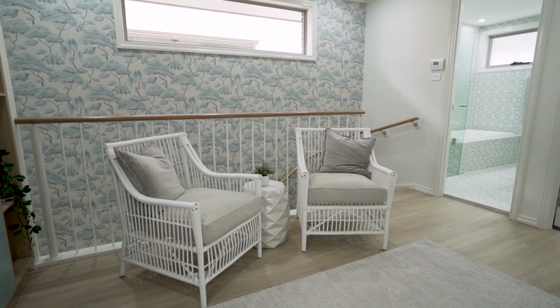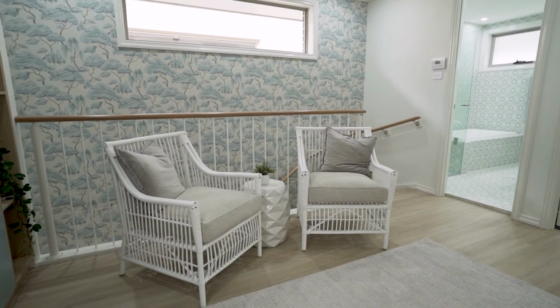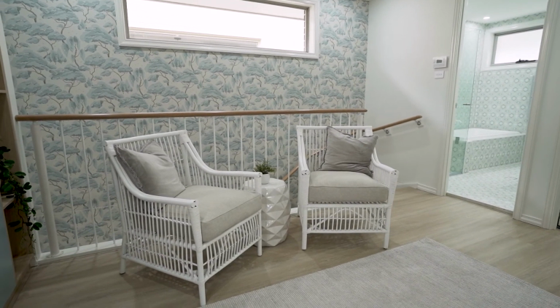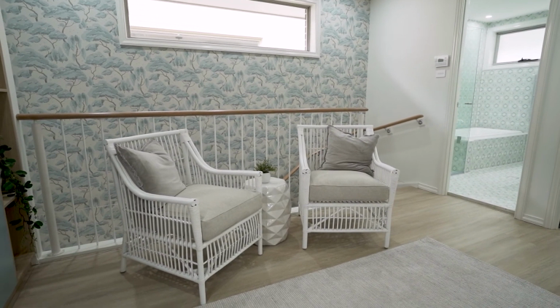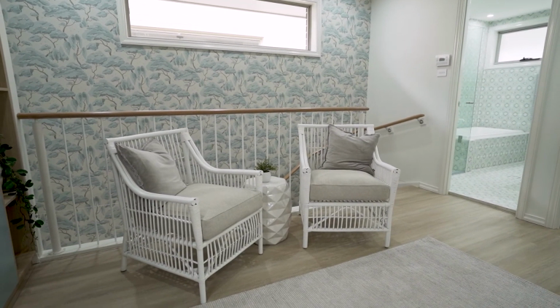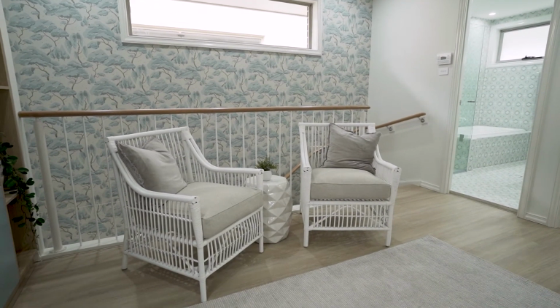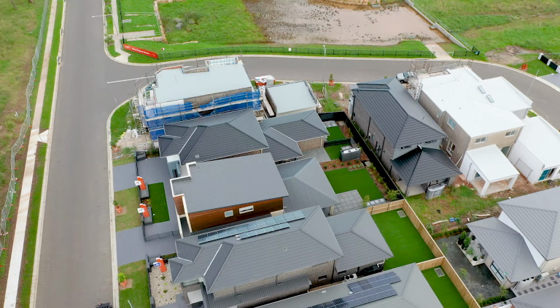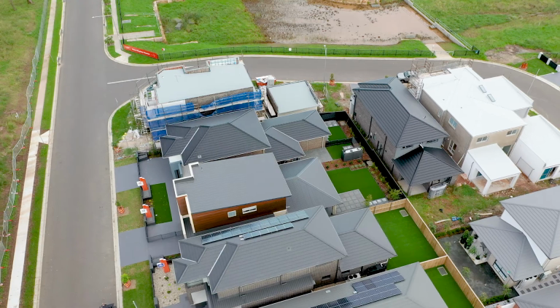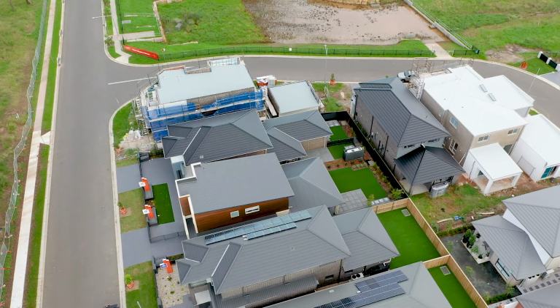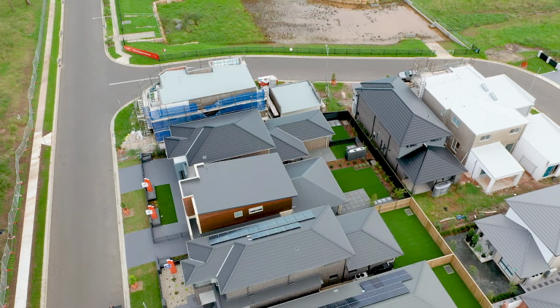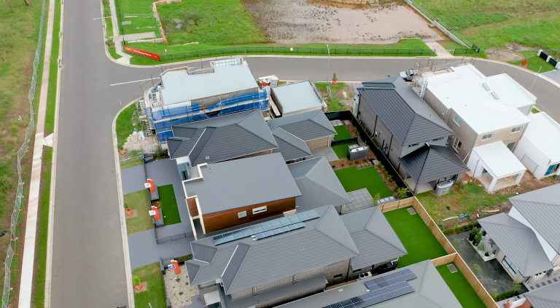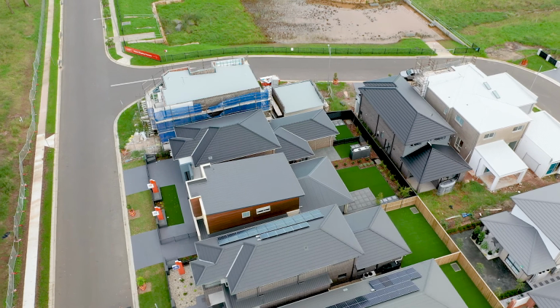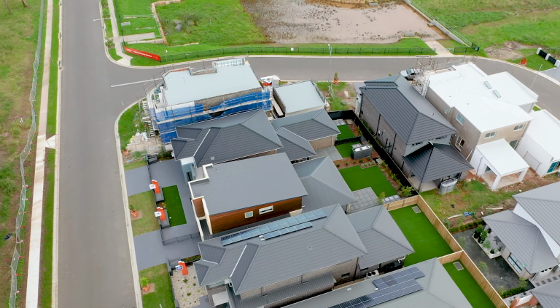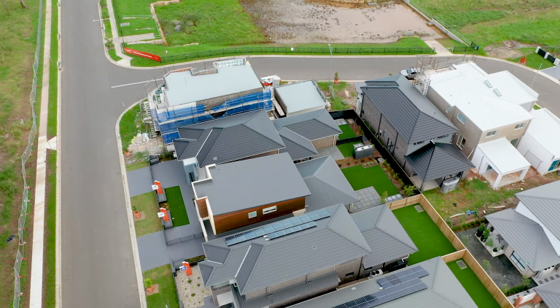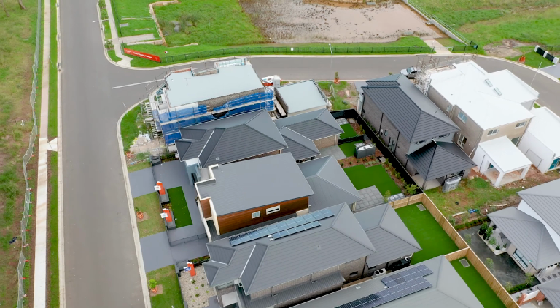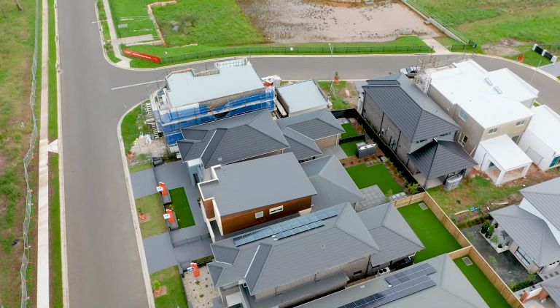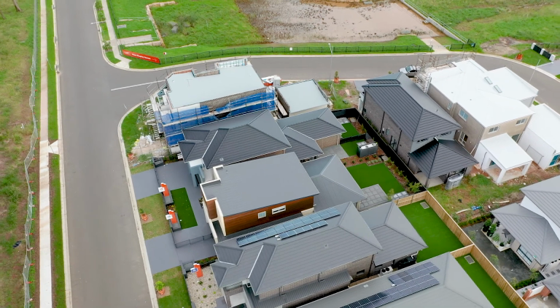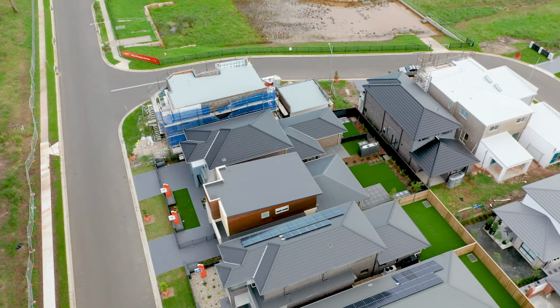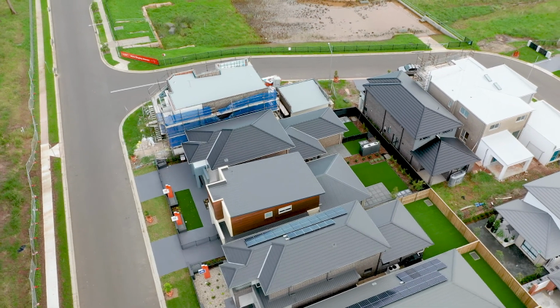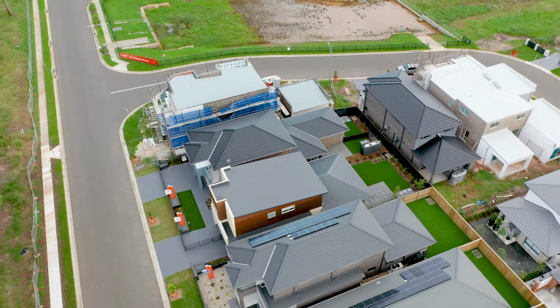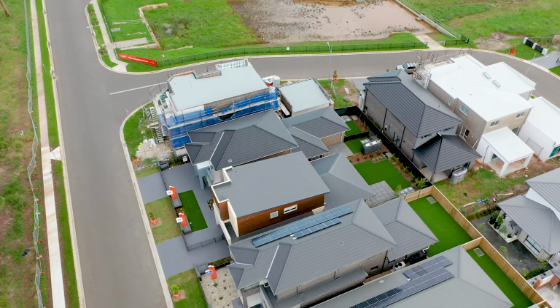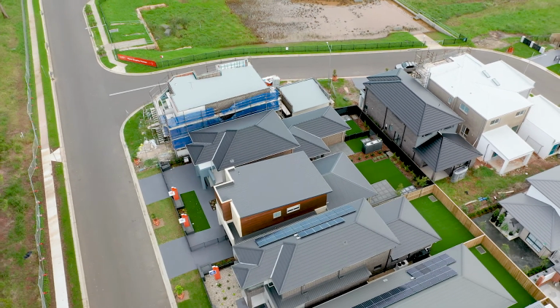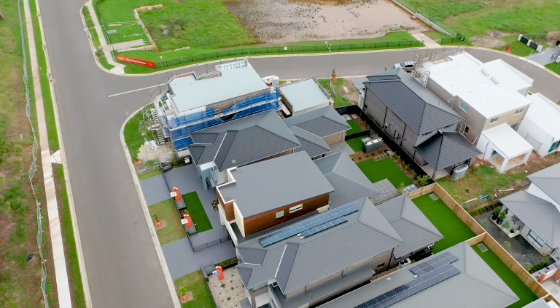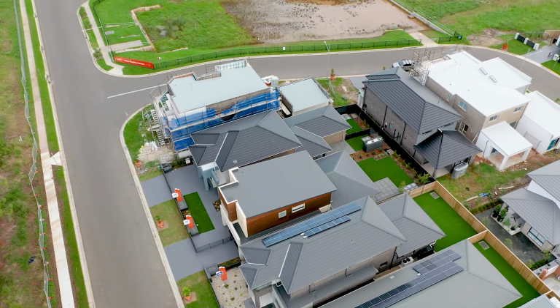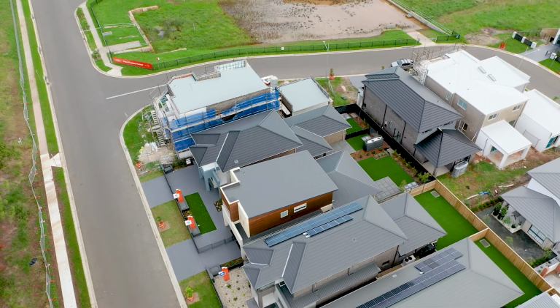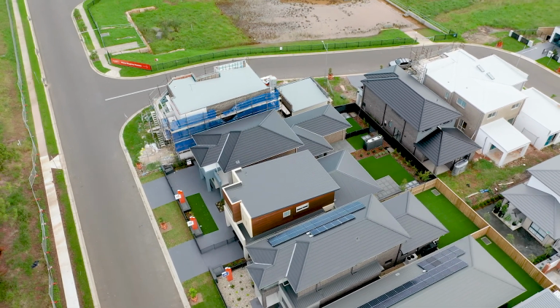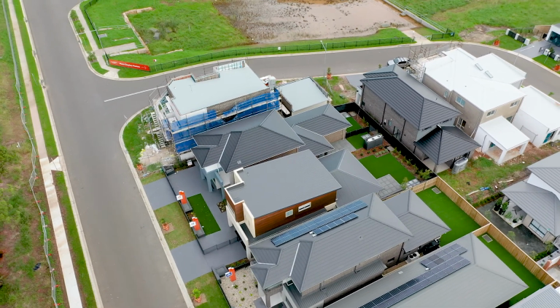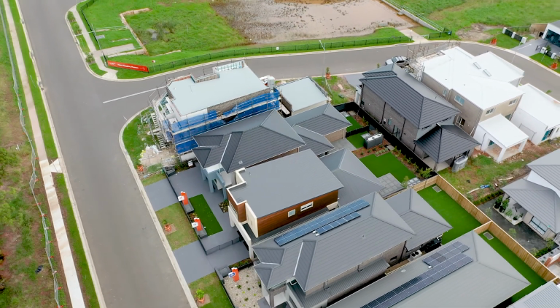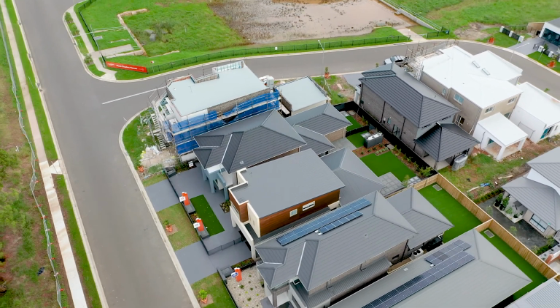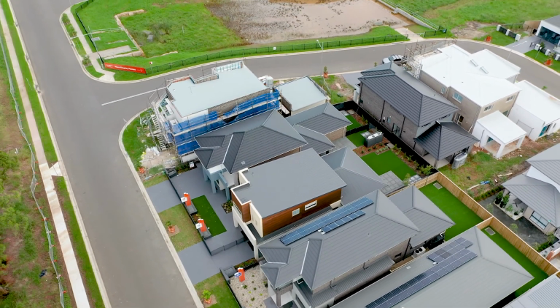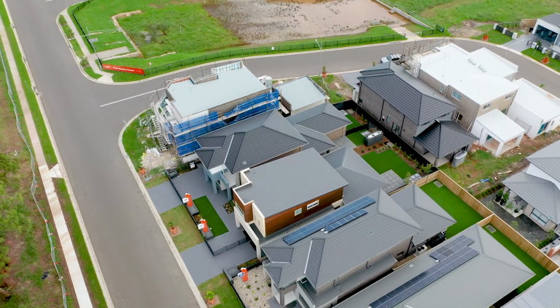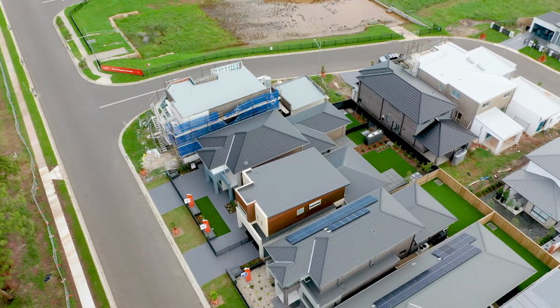Experience this dual living design for yourself. Now on display at Leppington Living Display Centre.